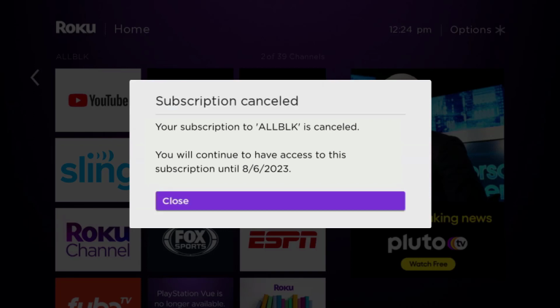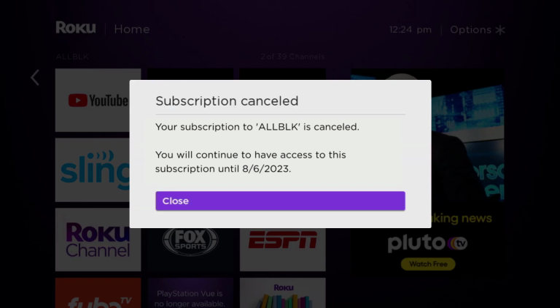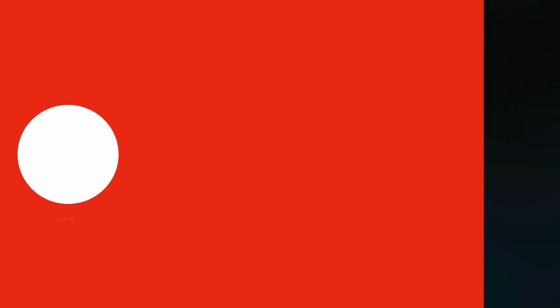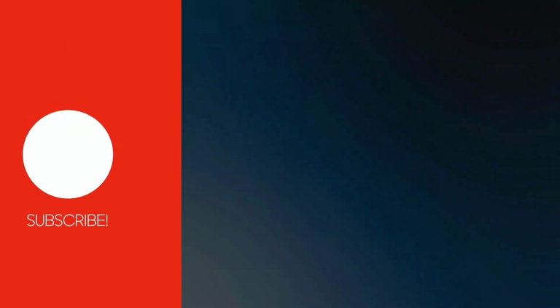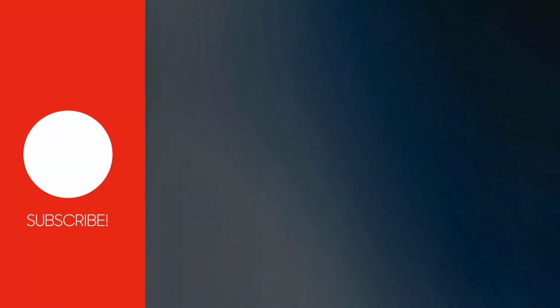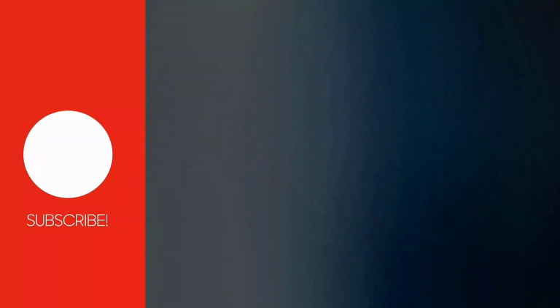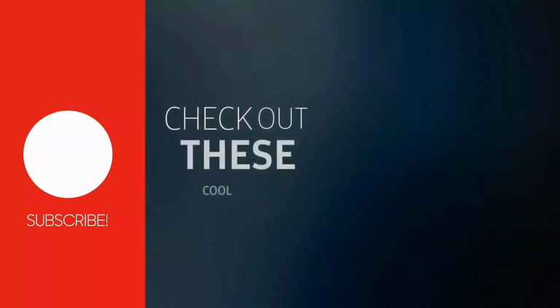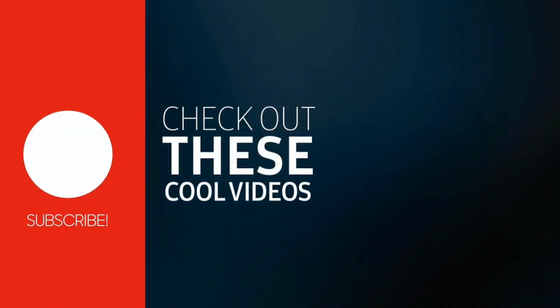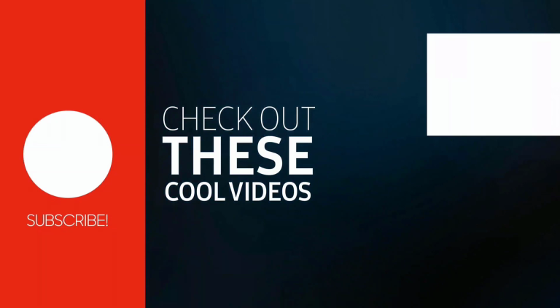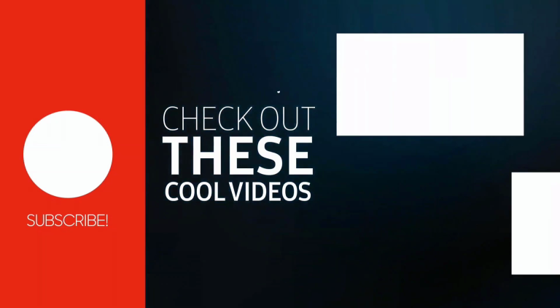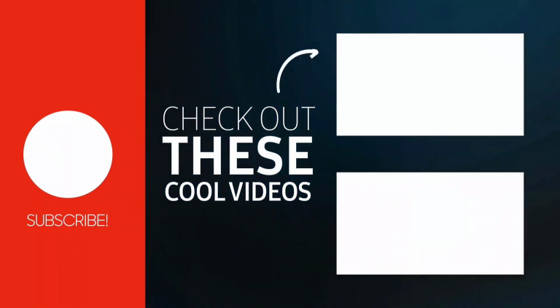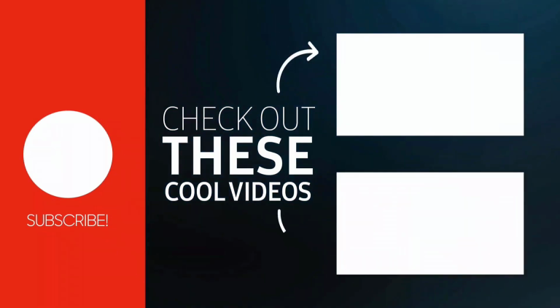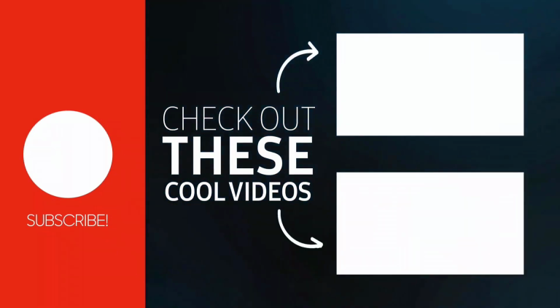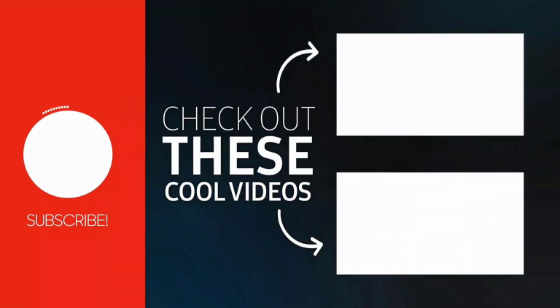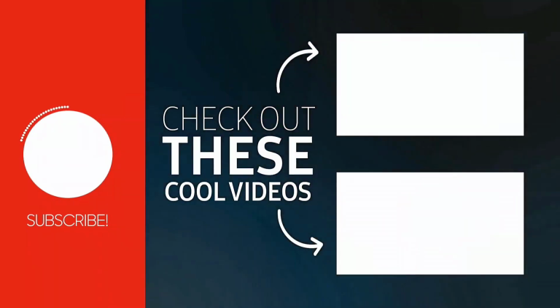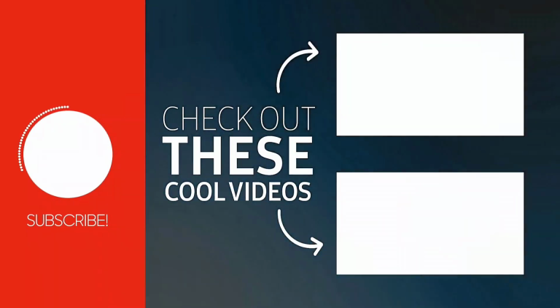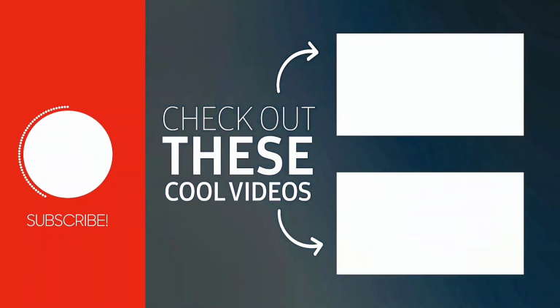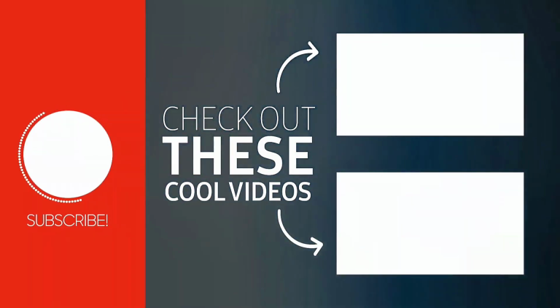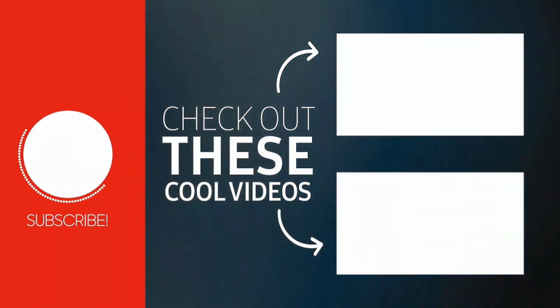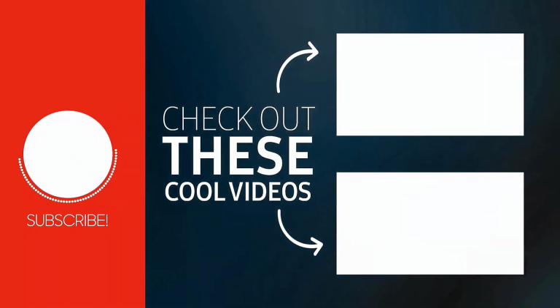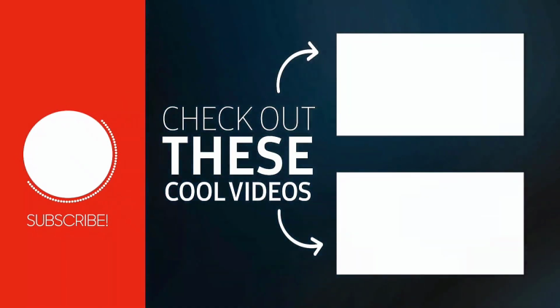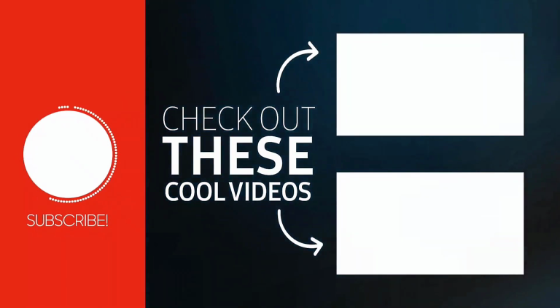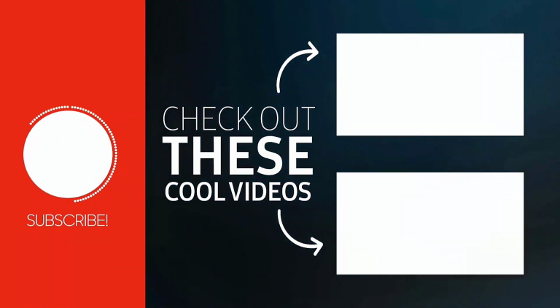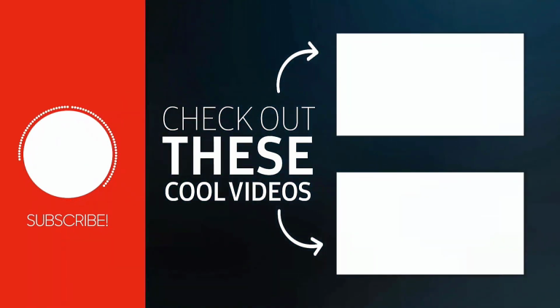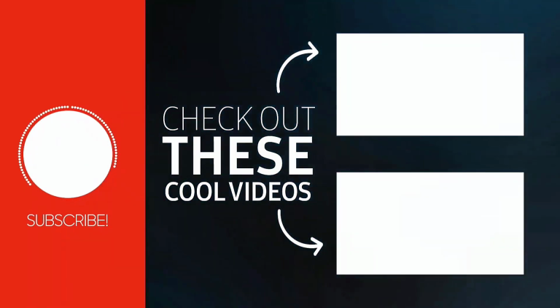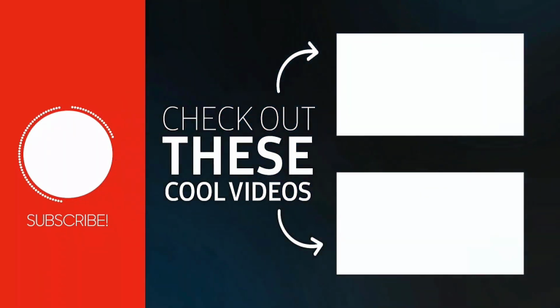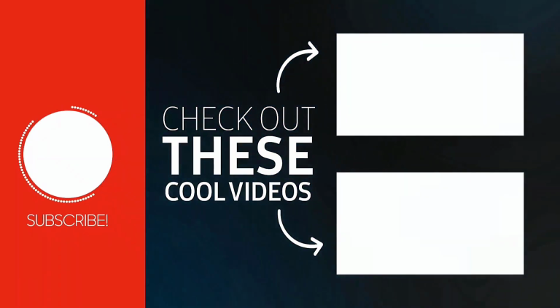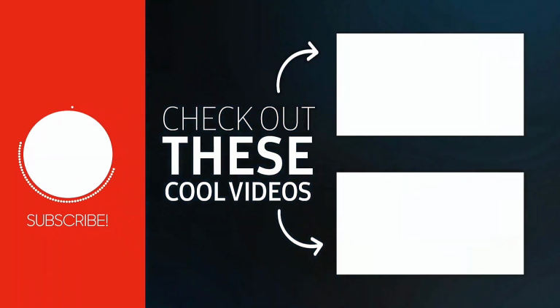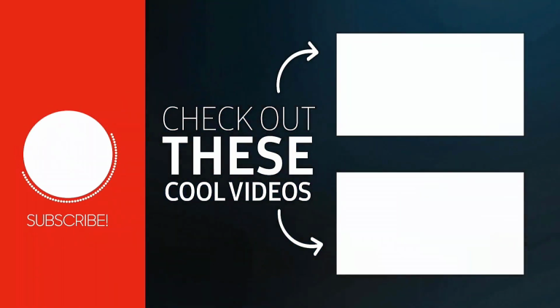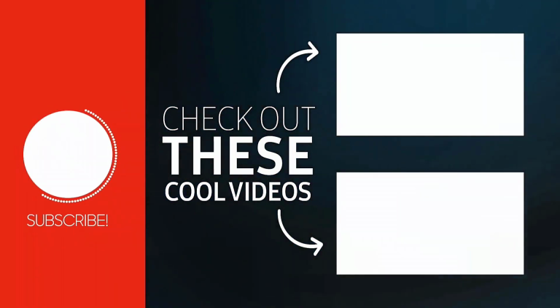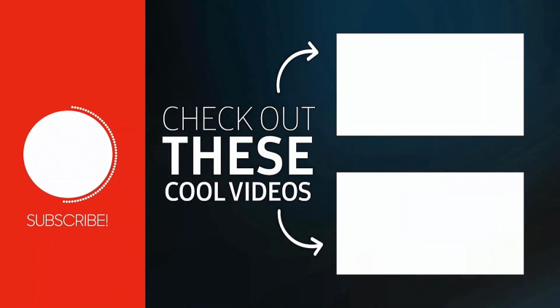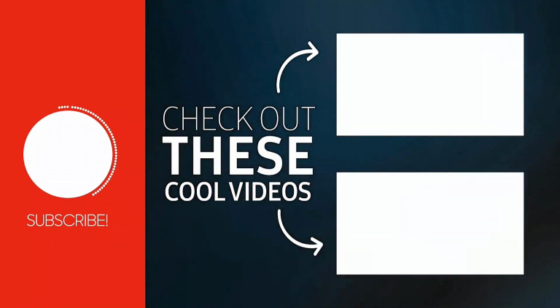If you did, make sure you give it a thumbs up to see more videos like this, and don't forget to hit that subscribe button. We'll see you in the next one.